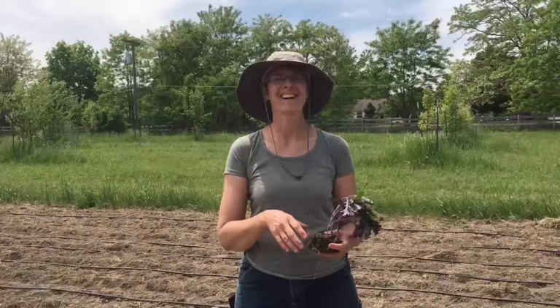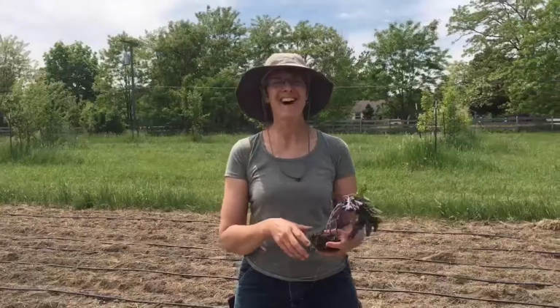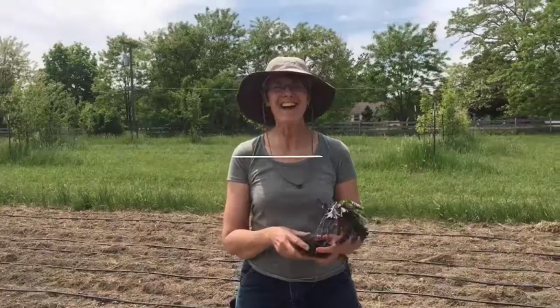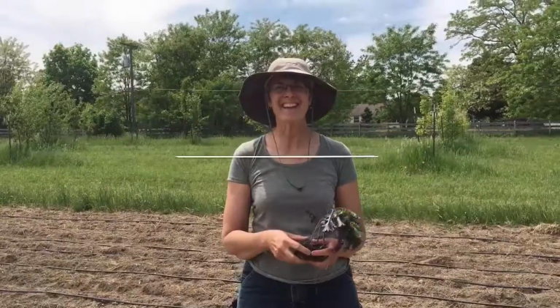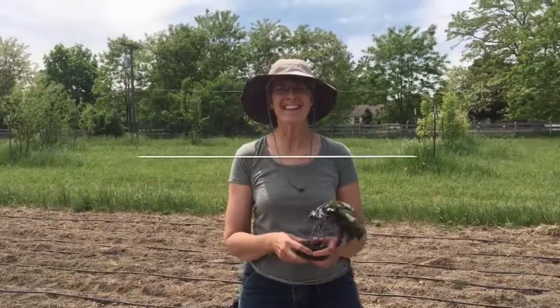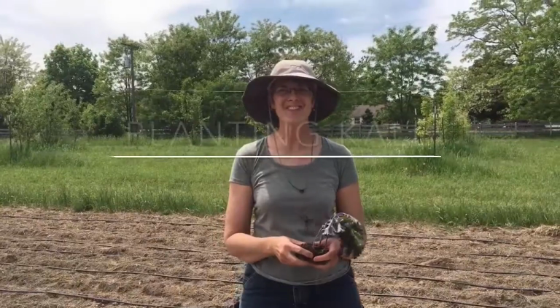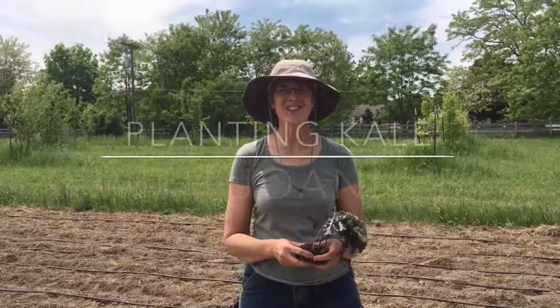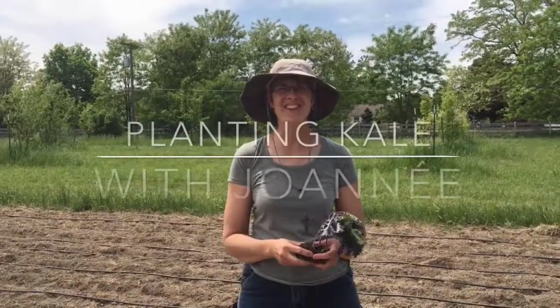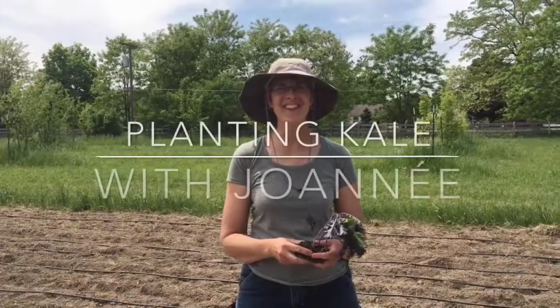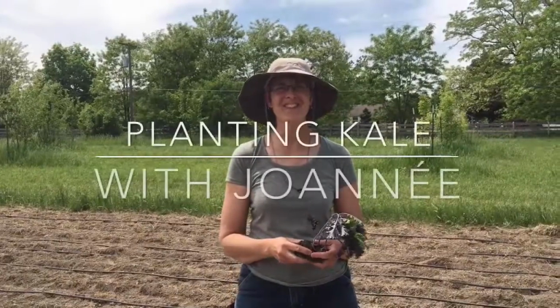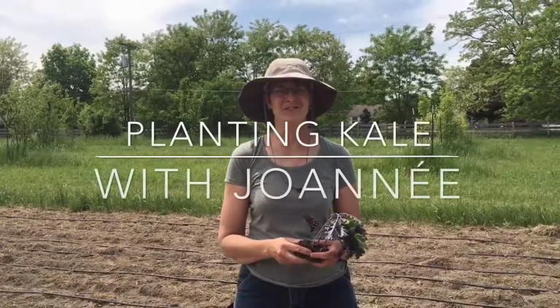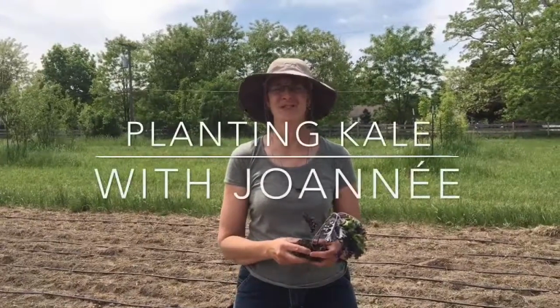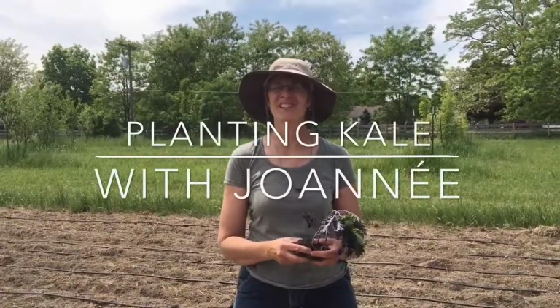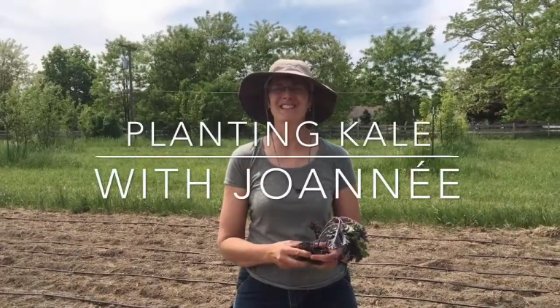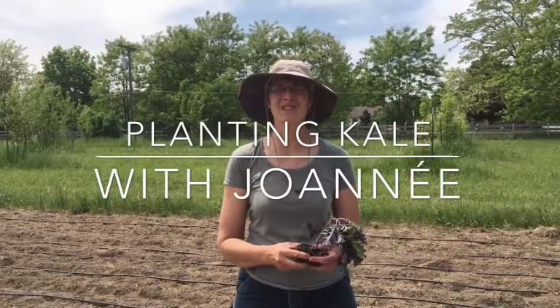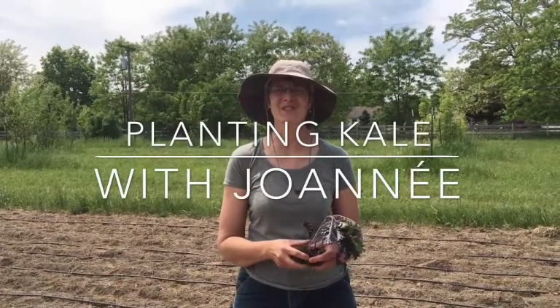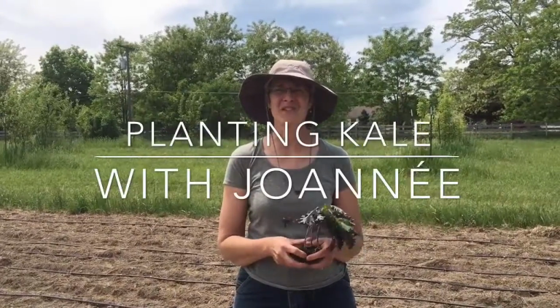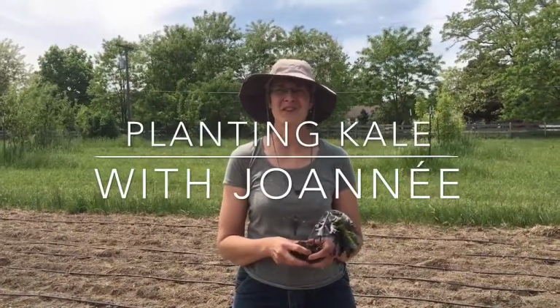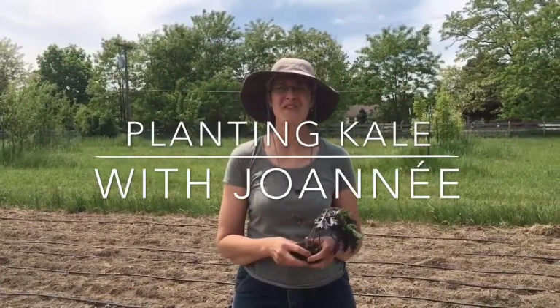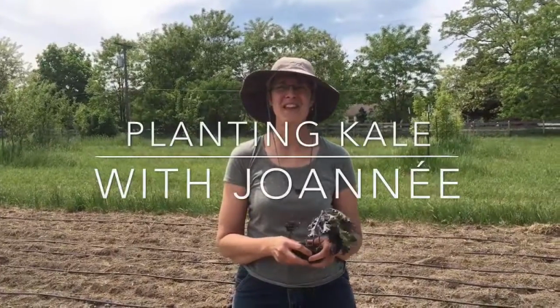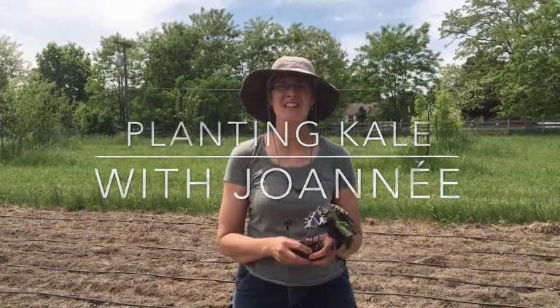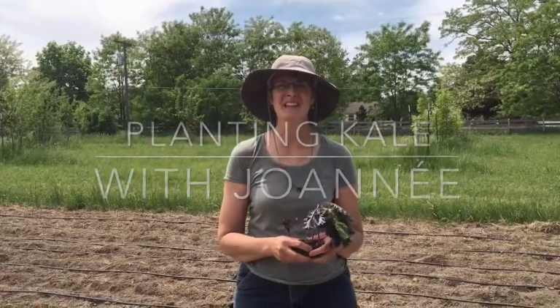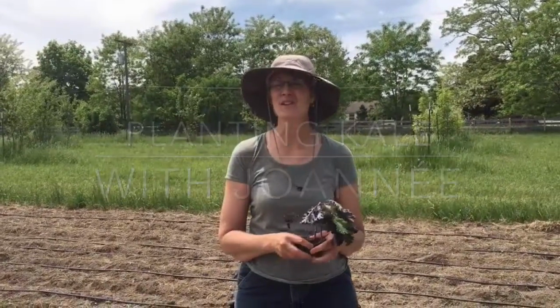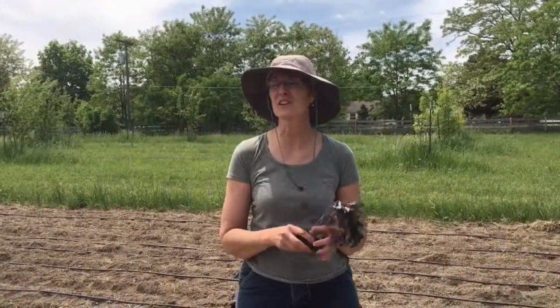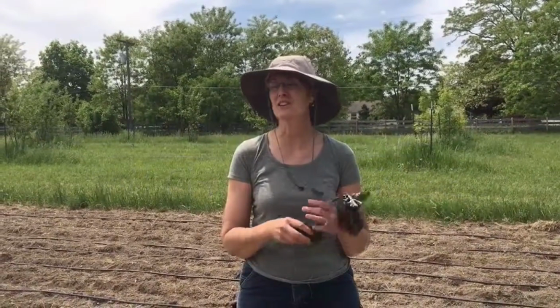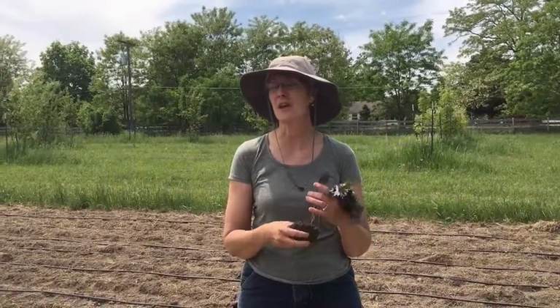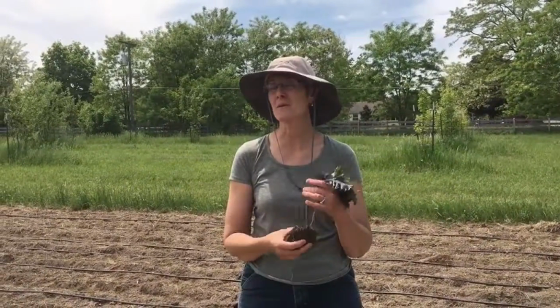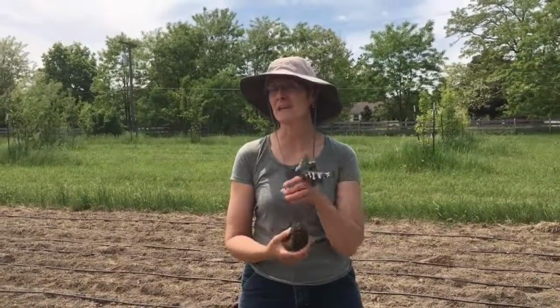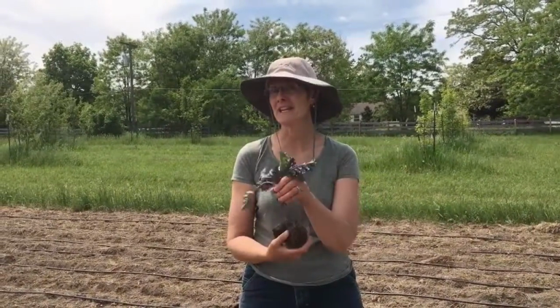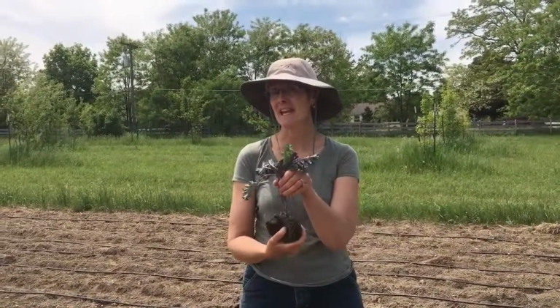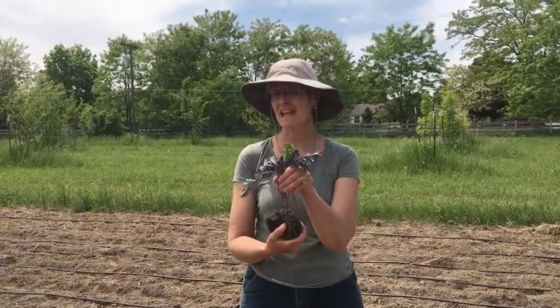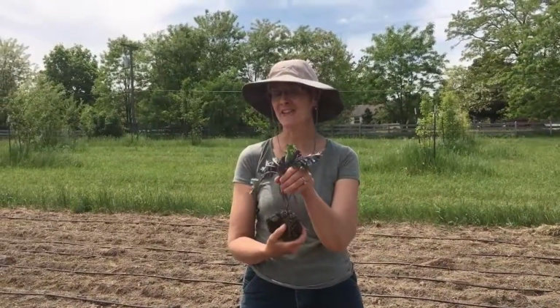Hi, I'm Joanae de Bruhl at Stone Coop Farm, and today we're going to show you how to plant kale.